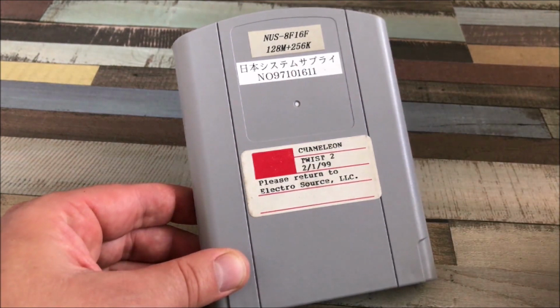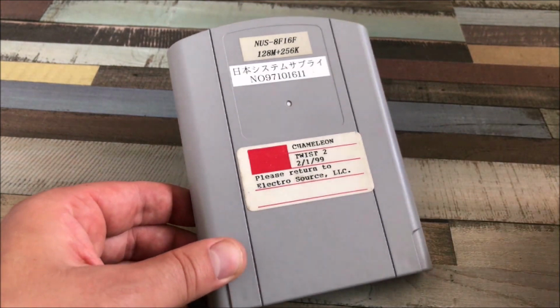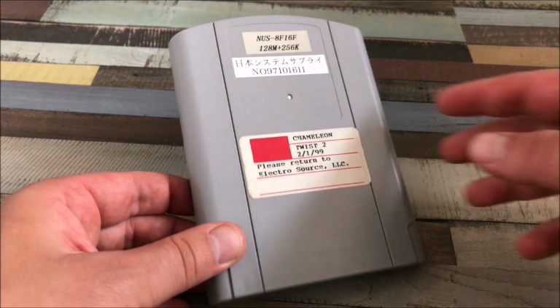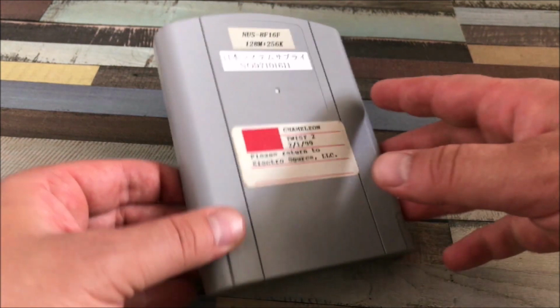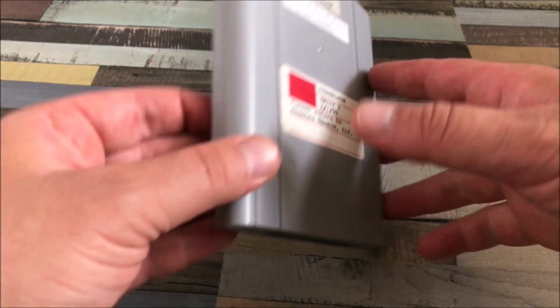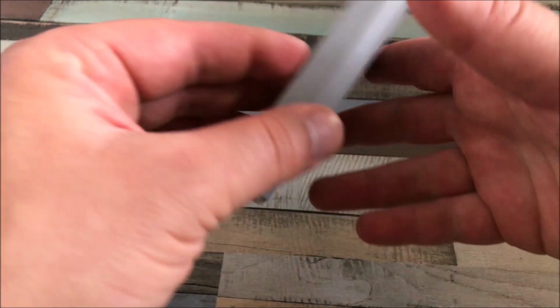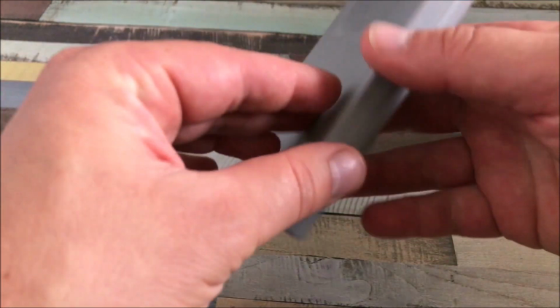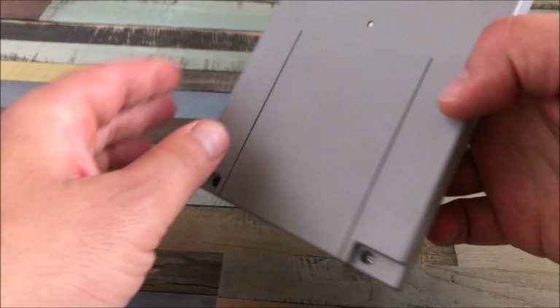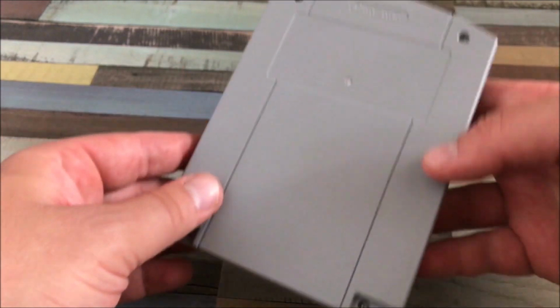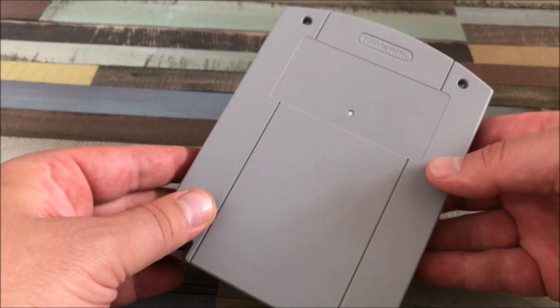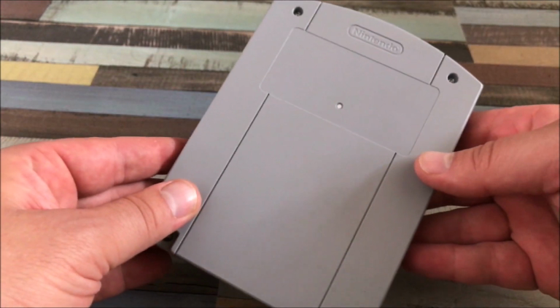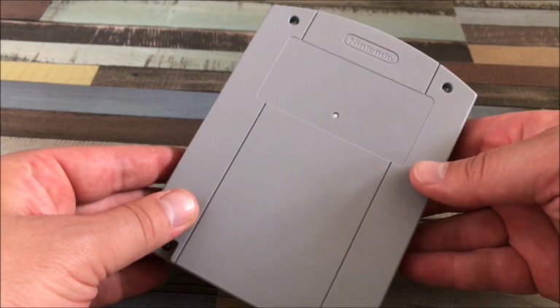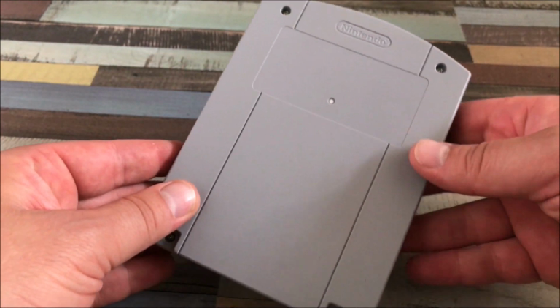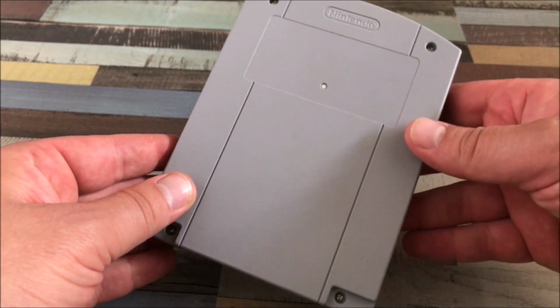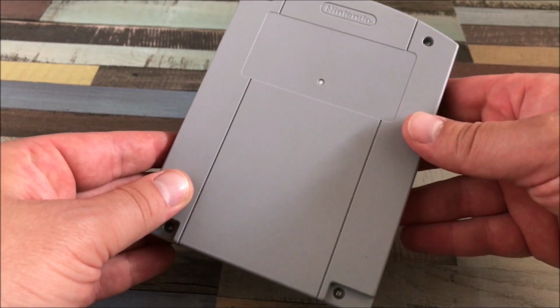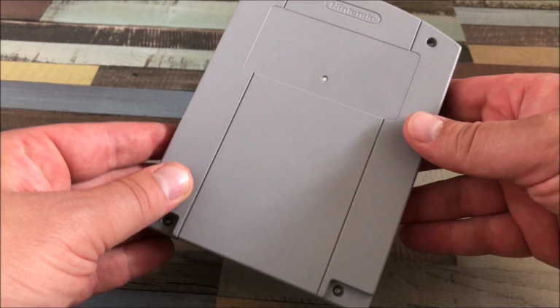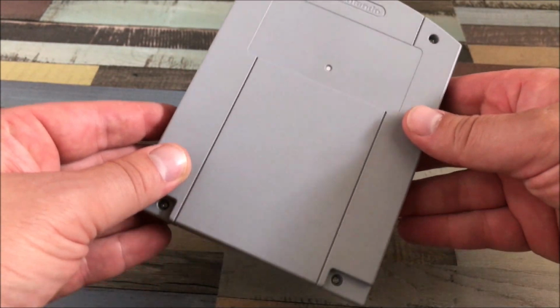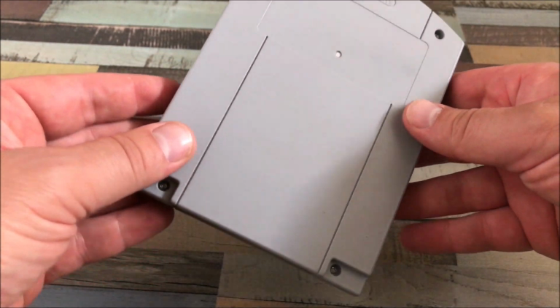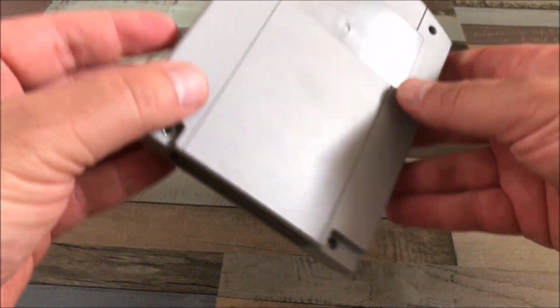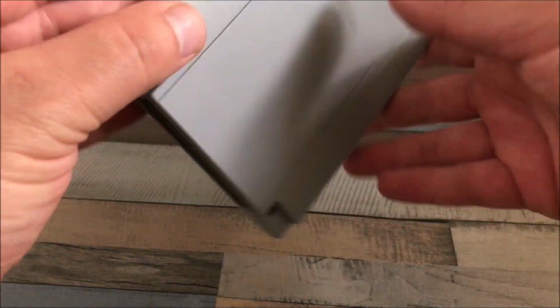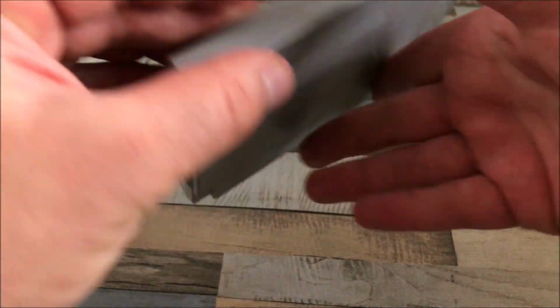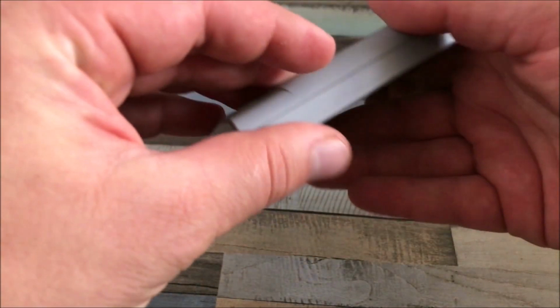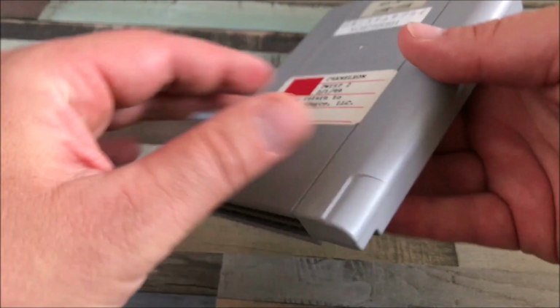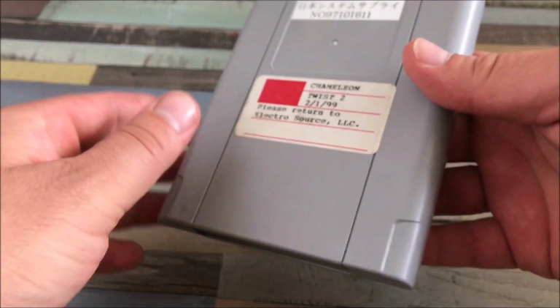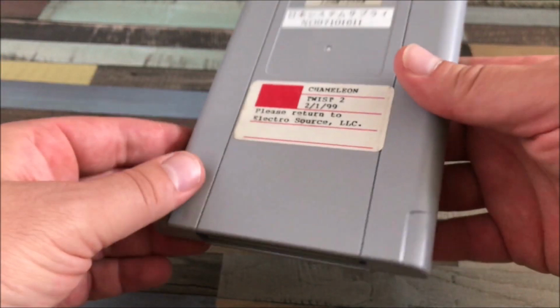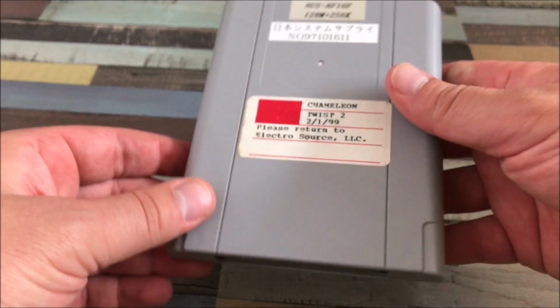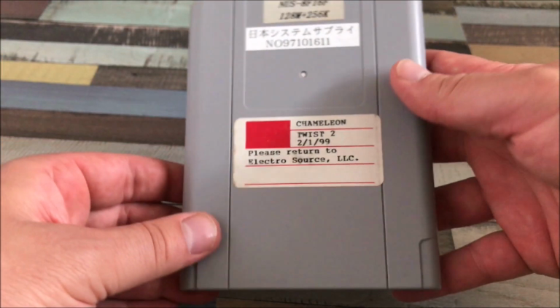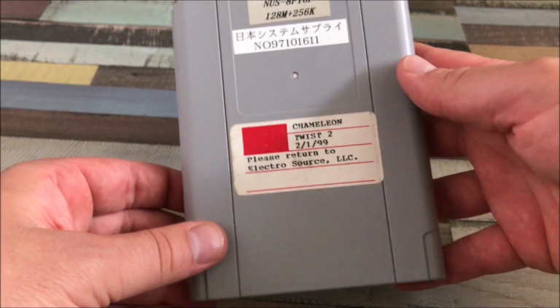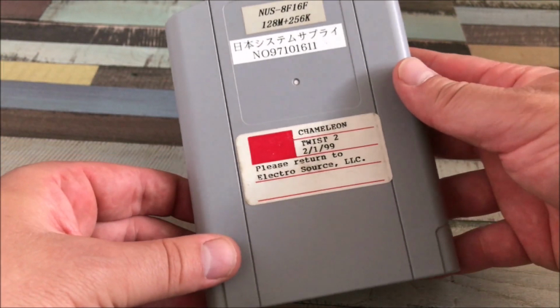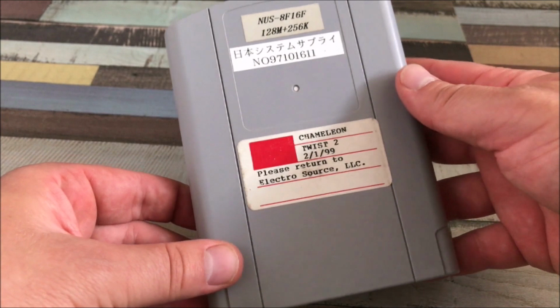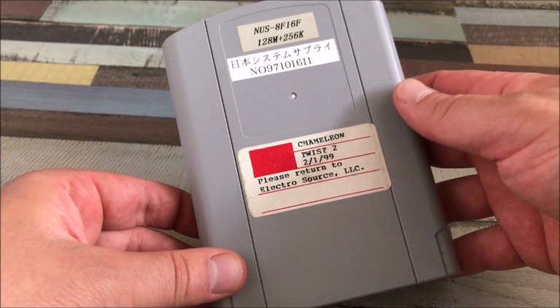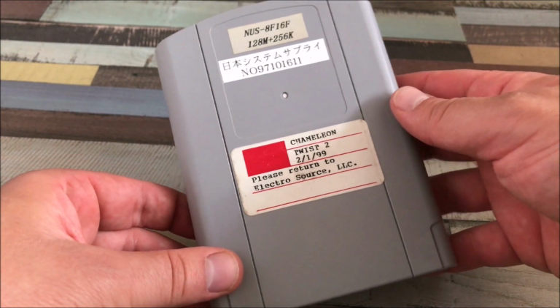On the back of the cartridge we have absolutely nothing. So let's open this bad boy up and take a look inside.